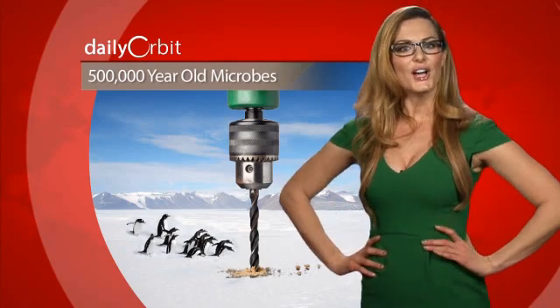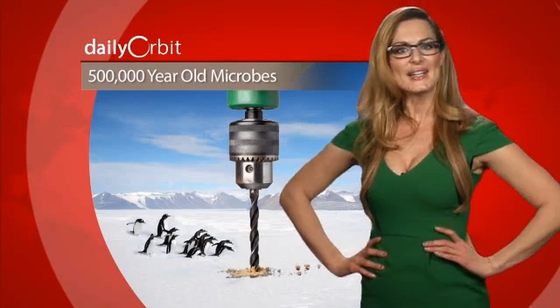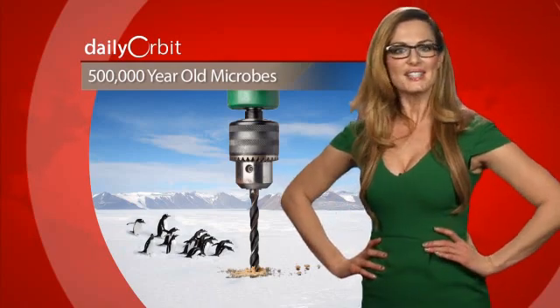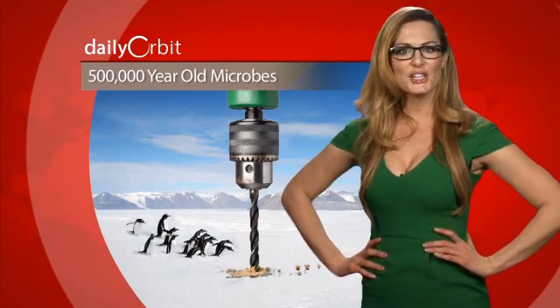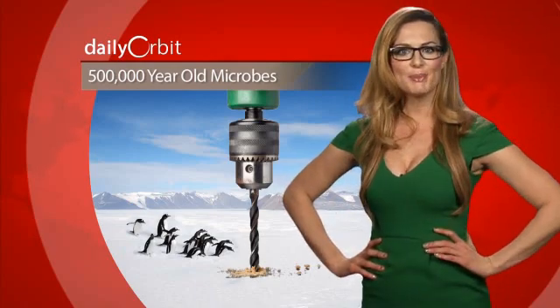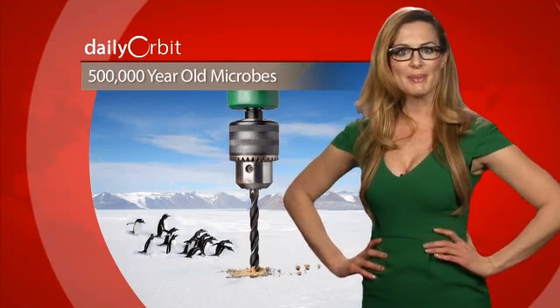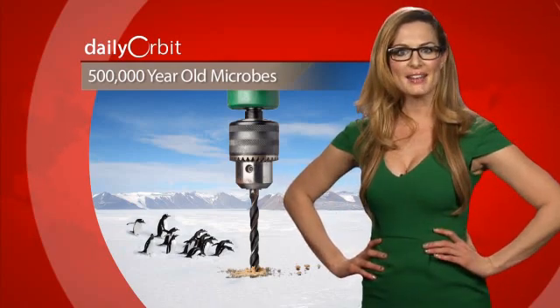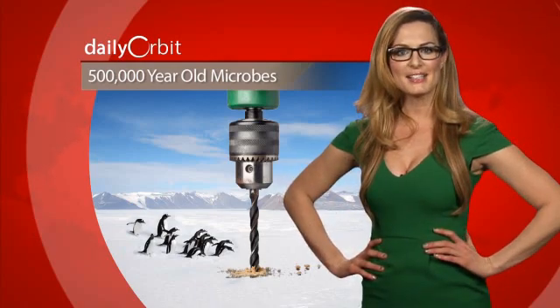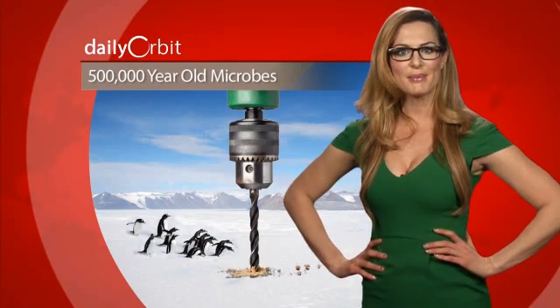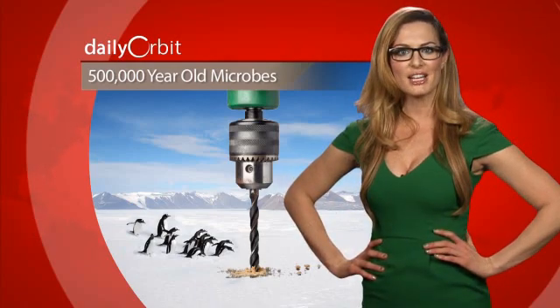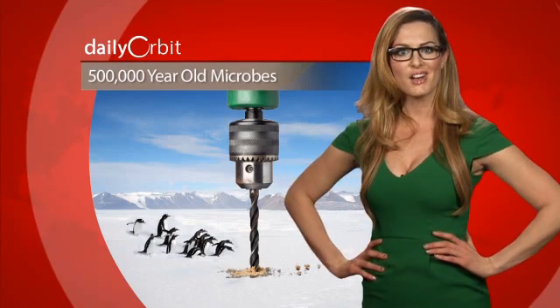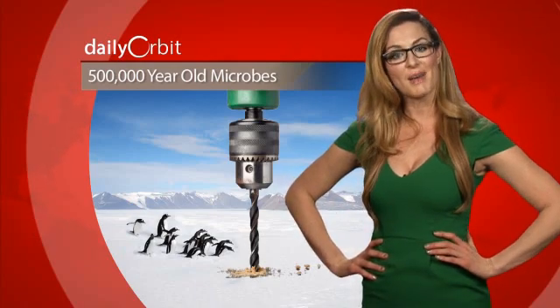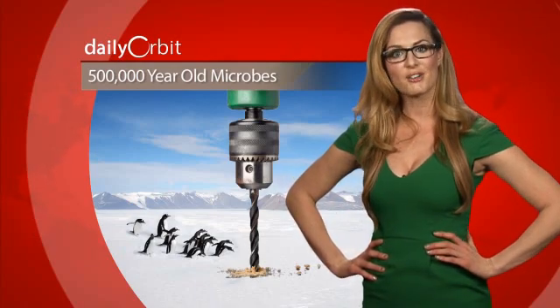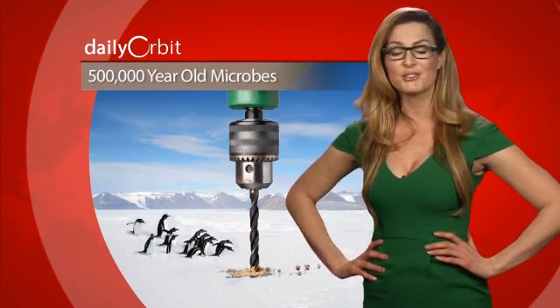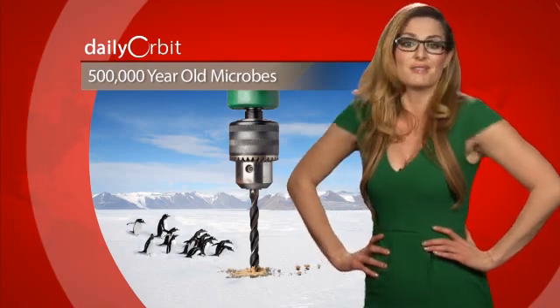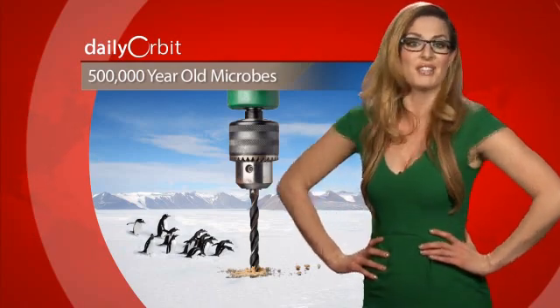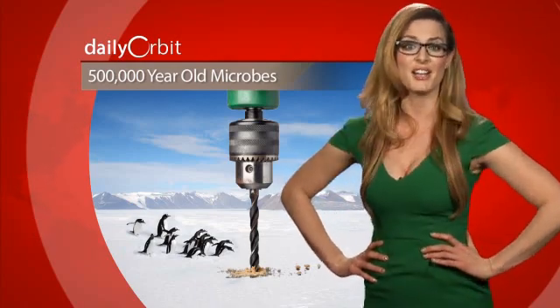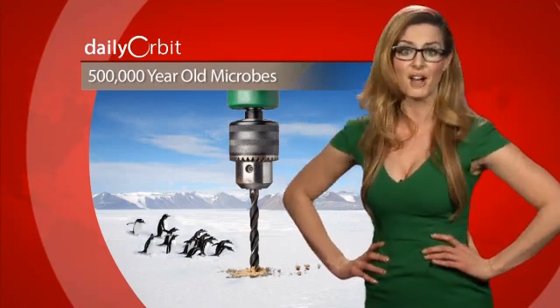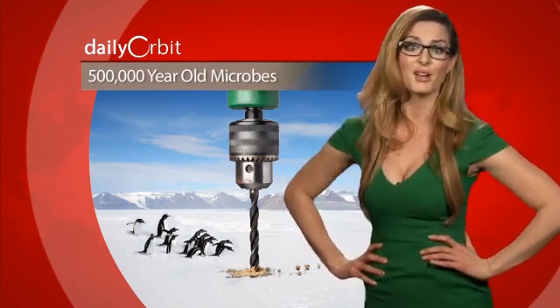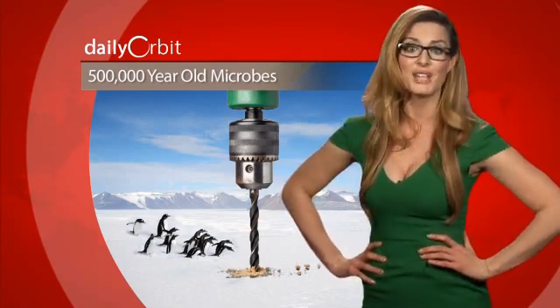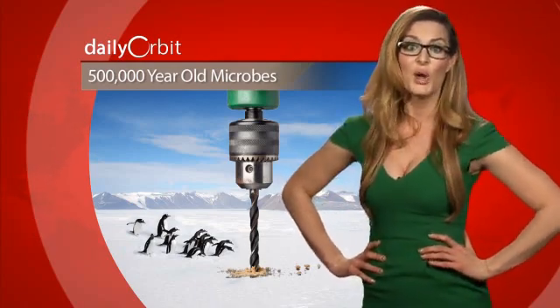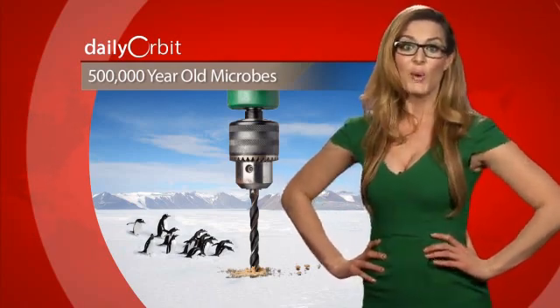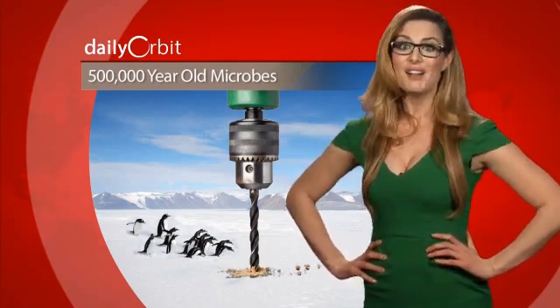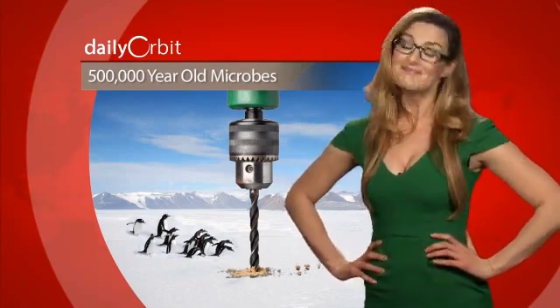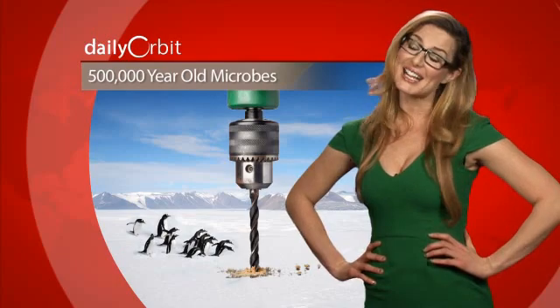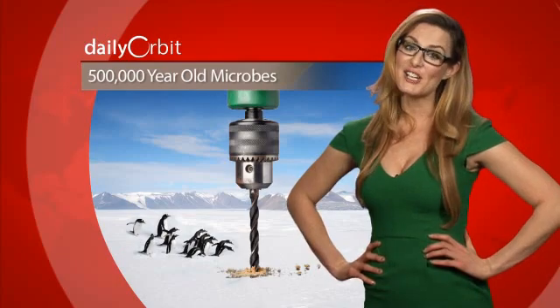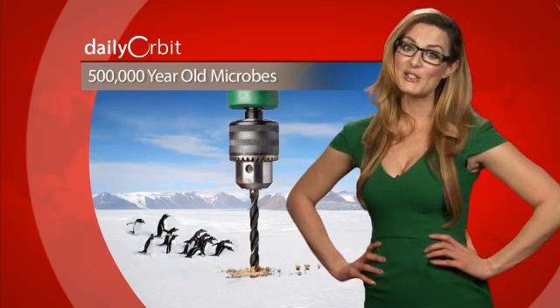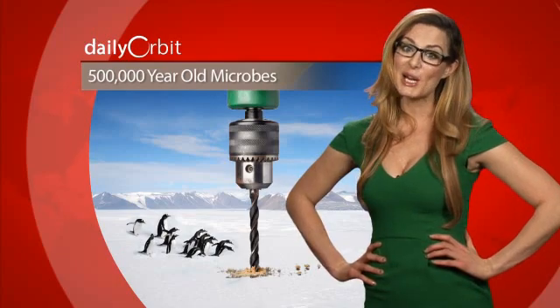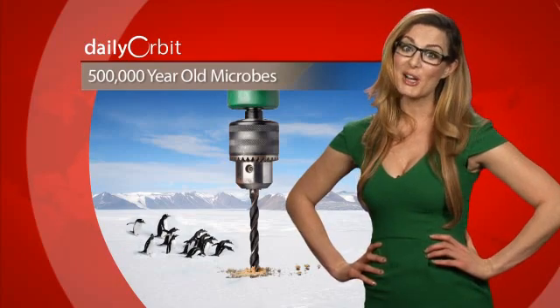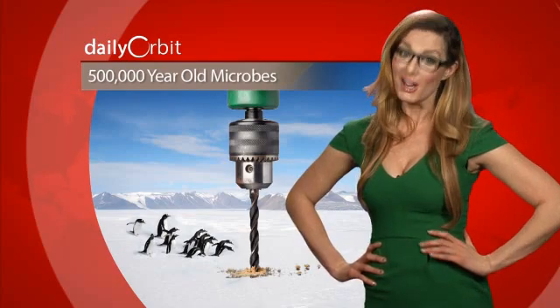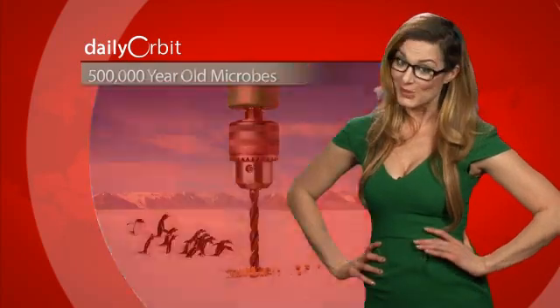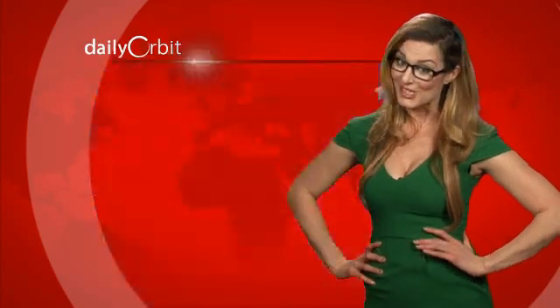Only instead of a cute baby, they get some barely evolved microbes or nothing at all. Well, I guess they don't have to worry about college tuition.